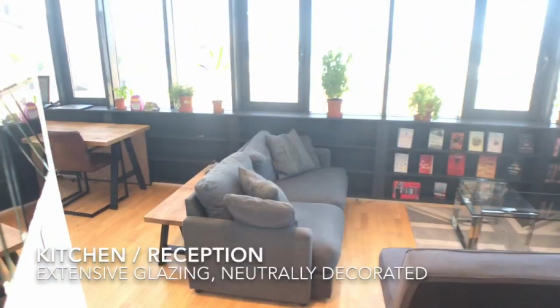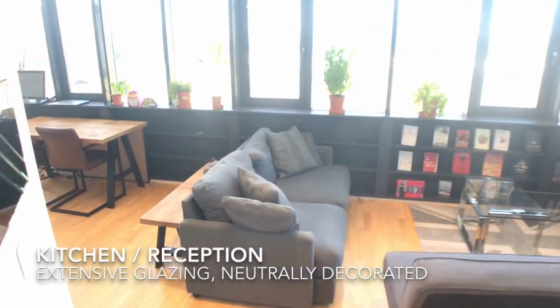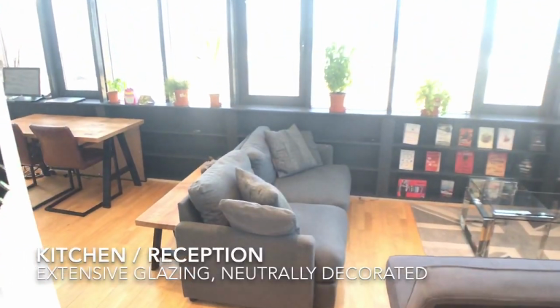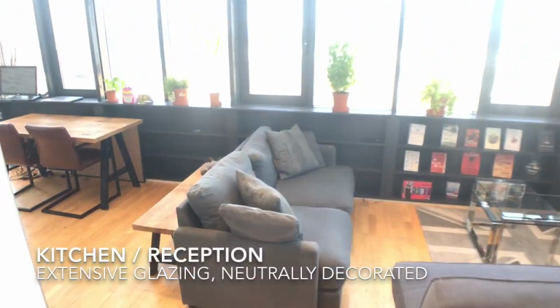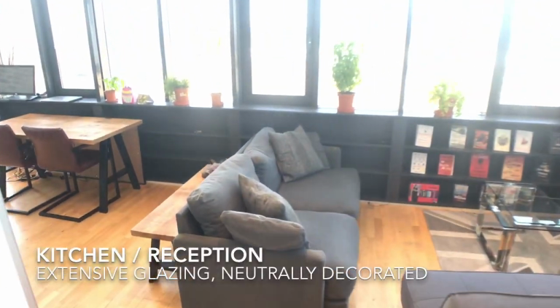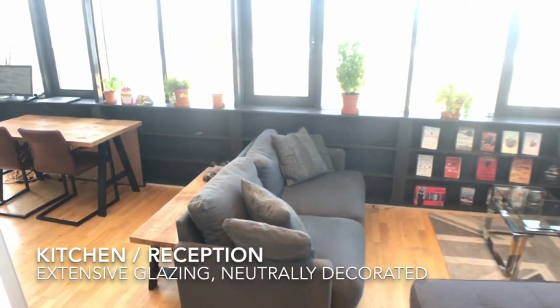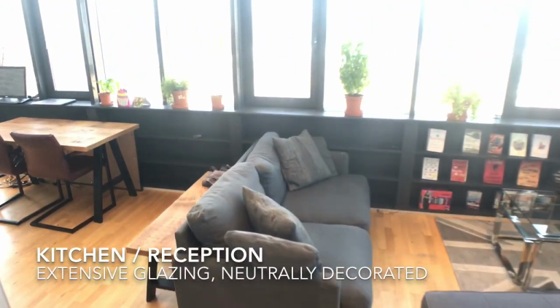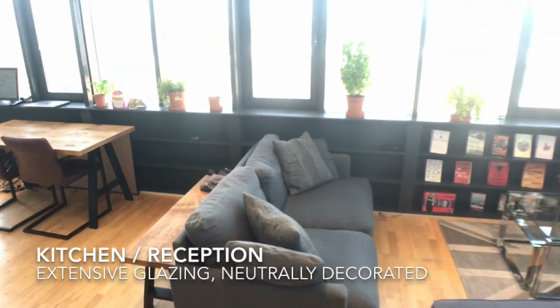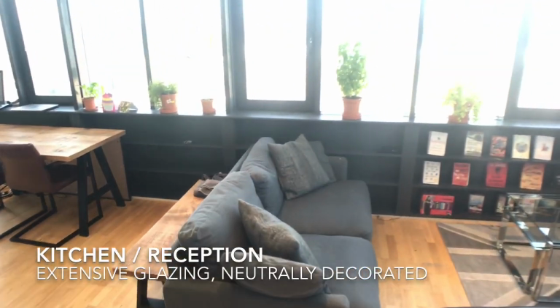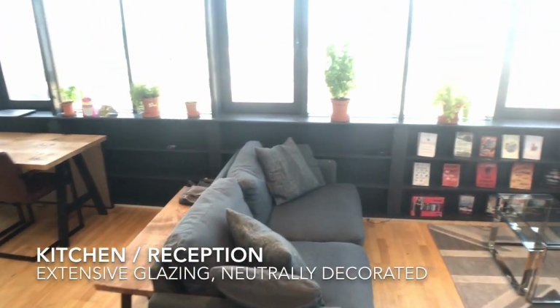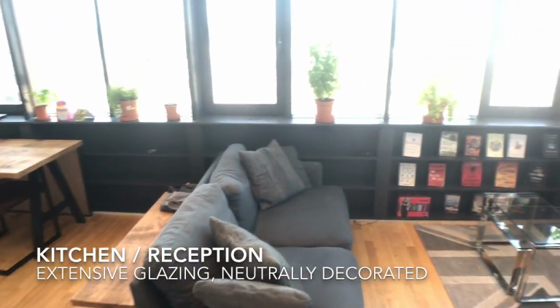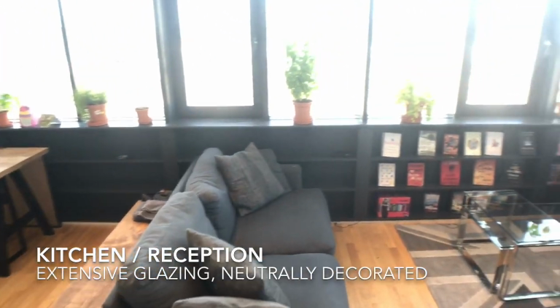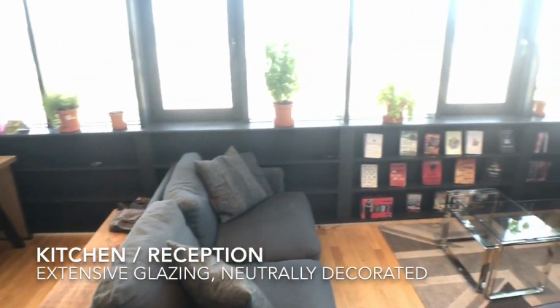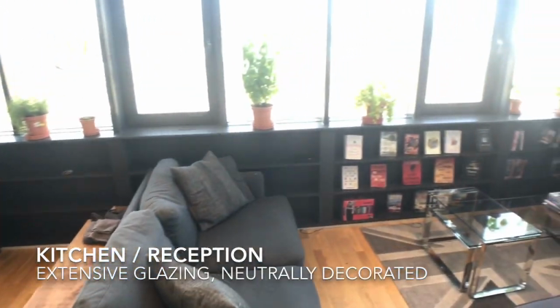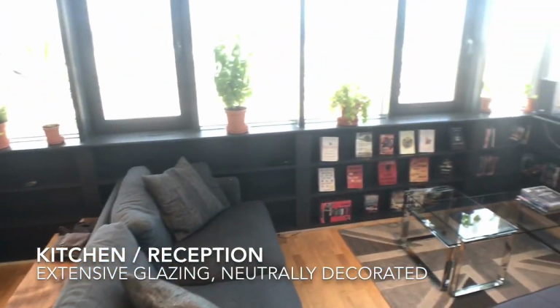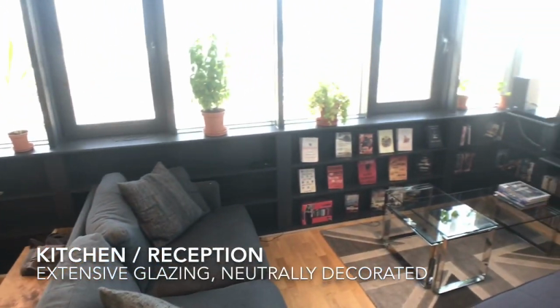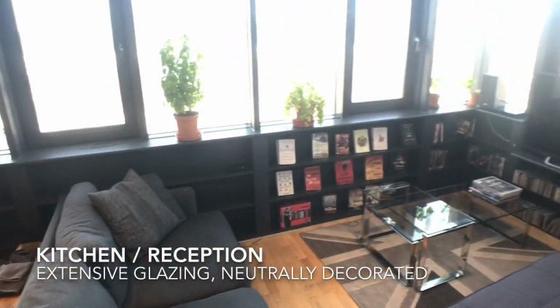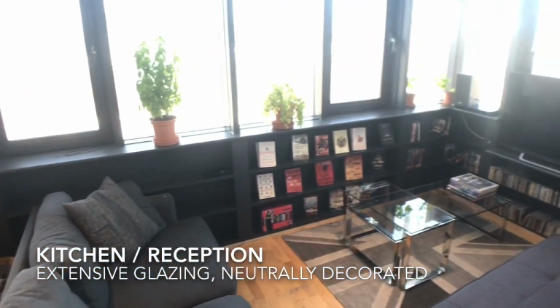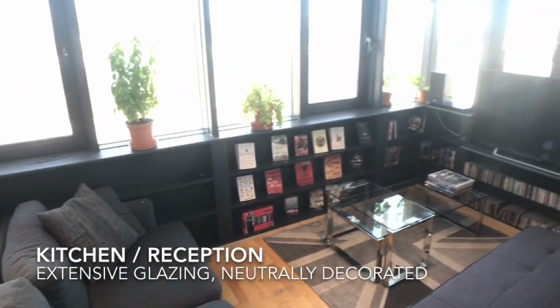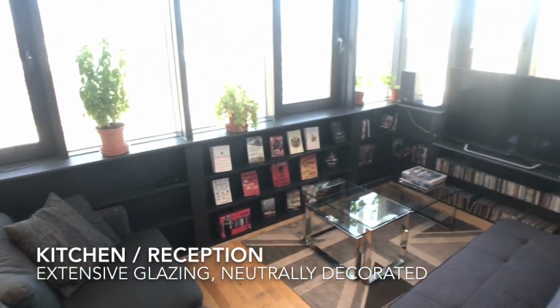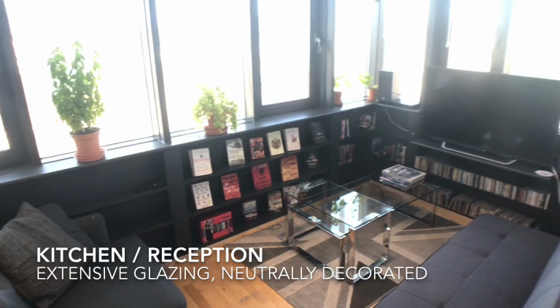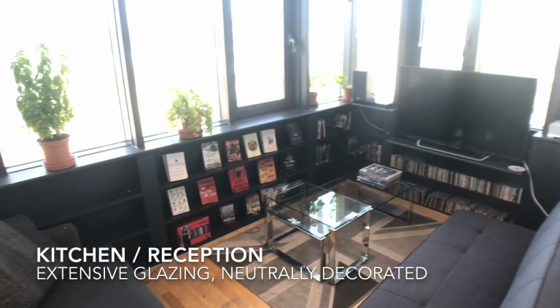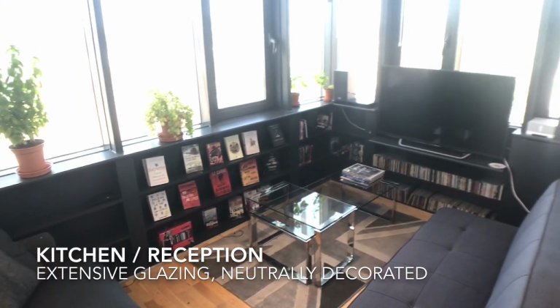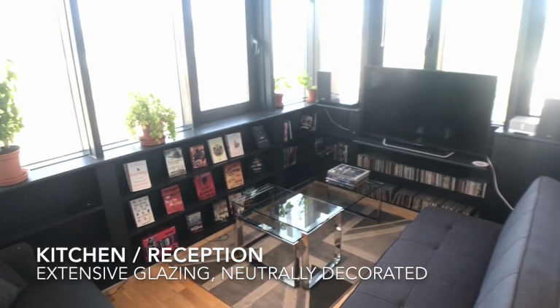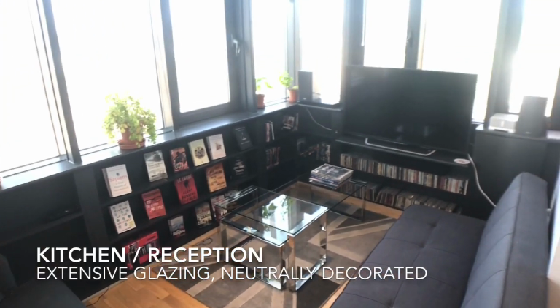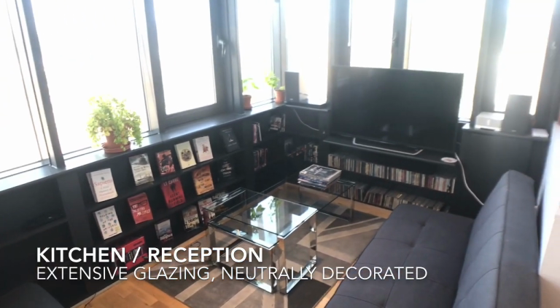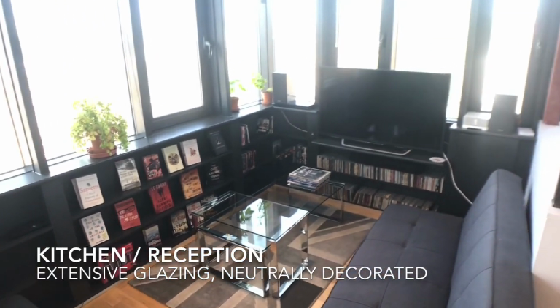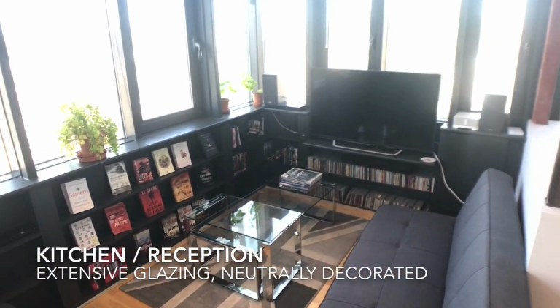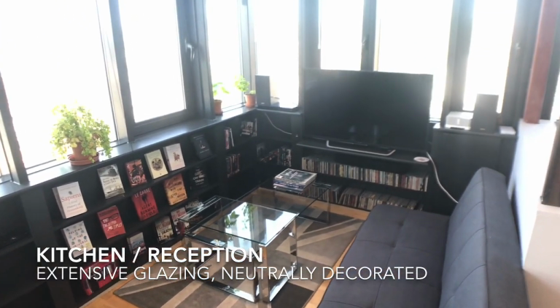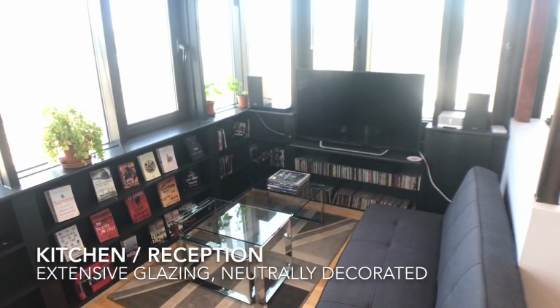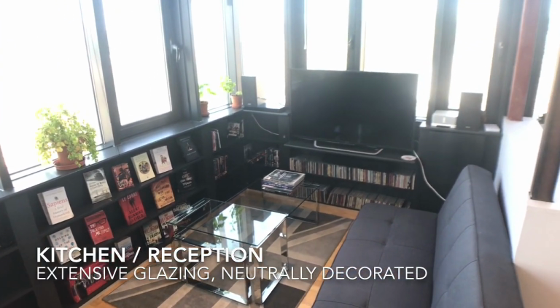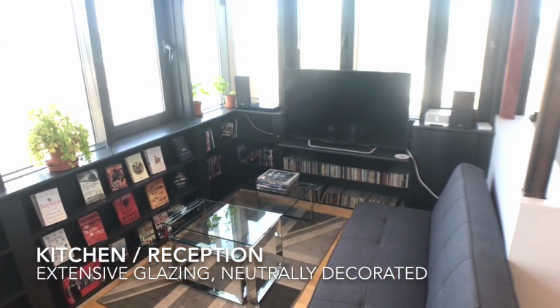The reception room is open planned with the kitchen and has space for living and dining areas.